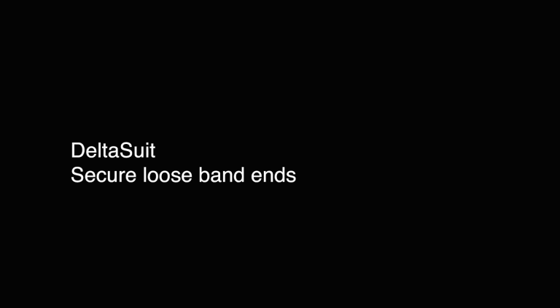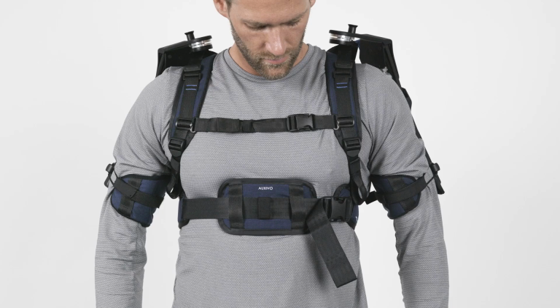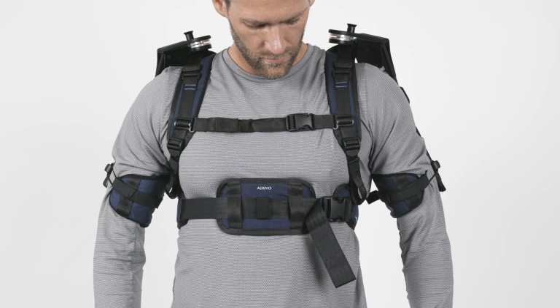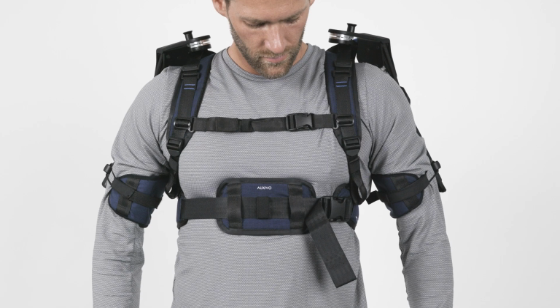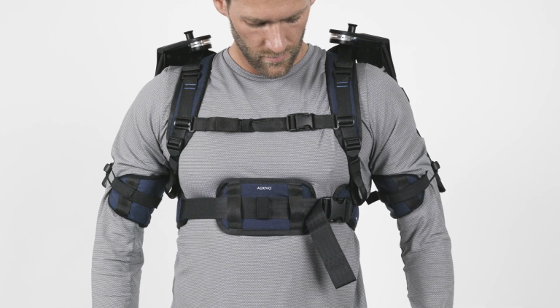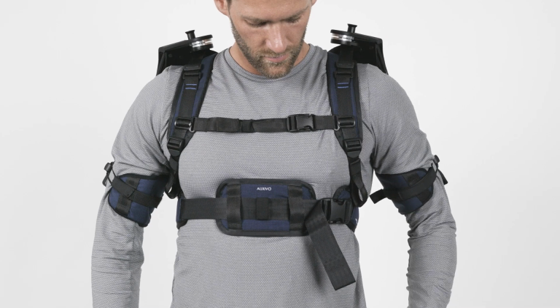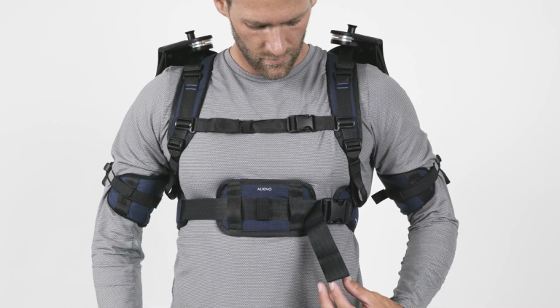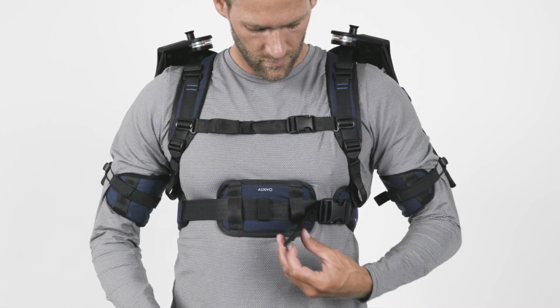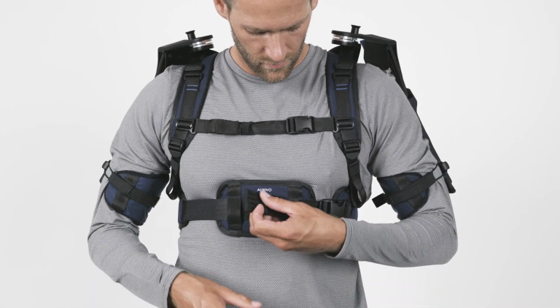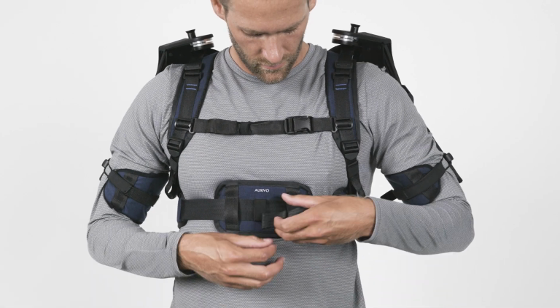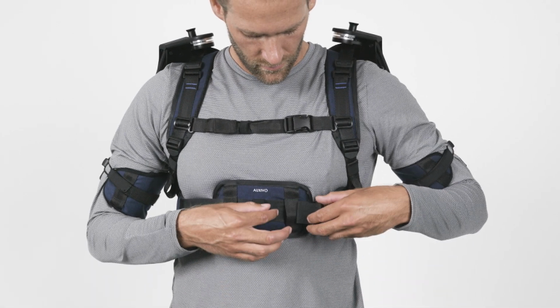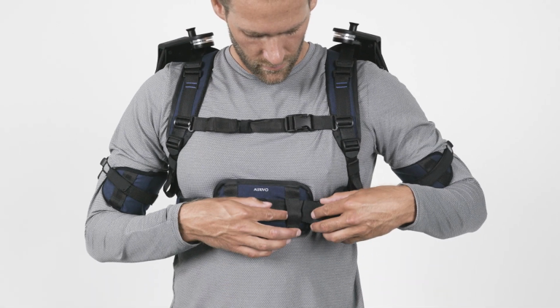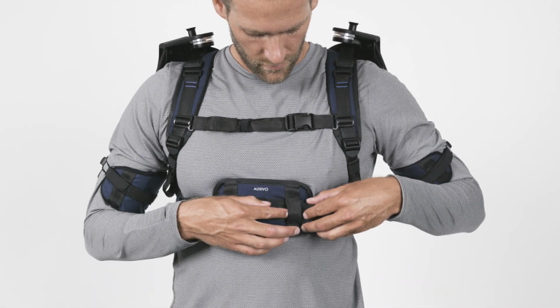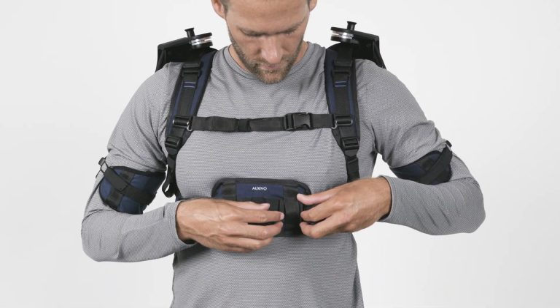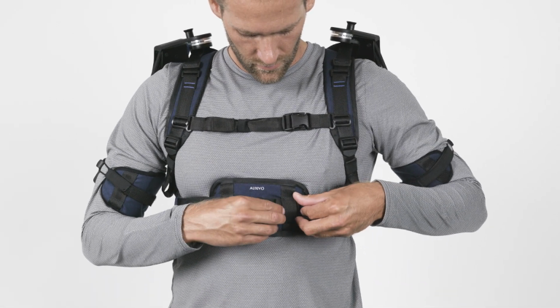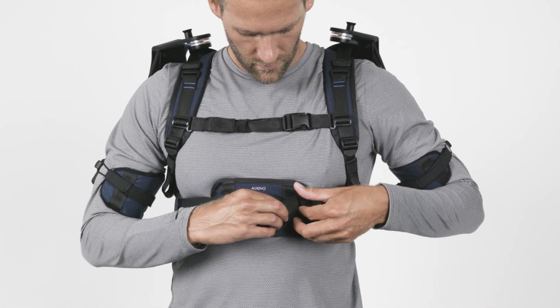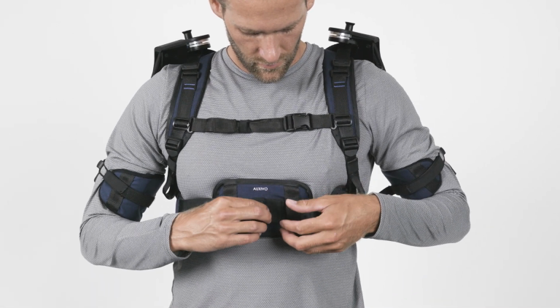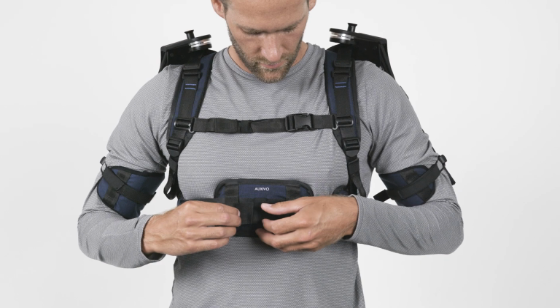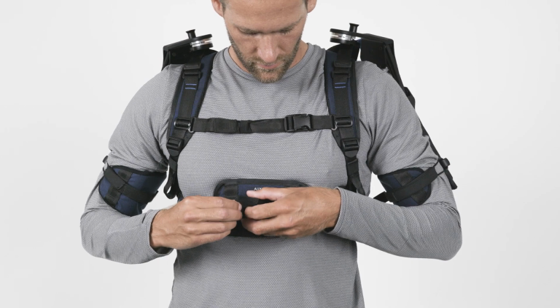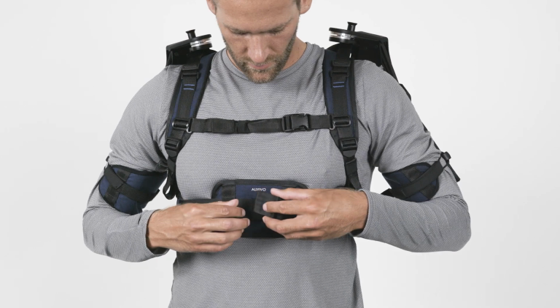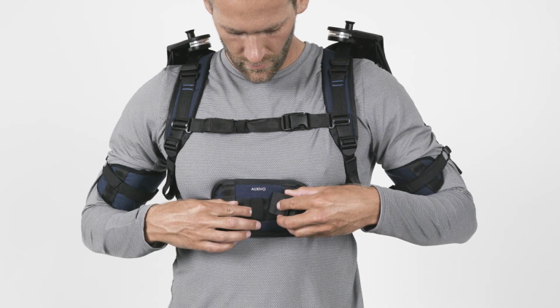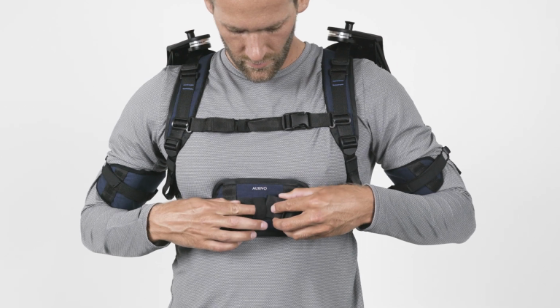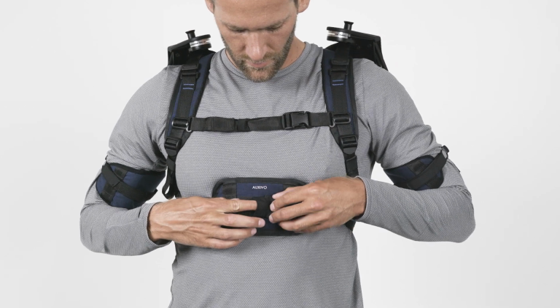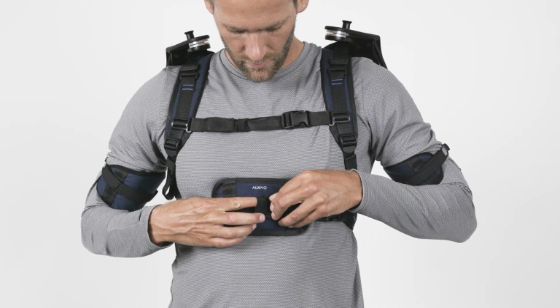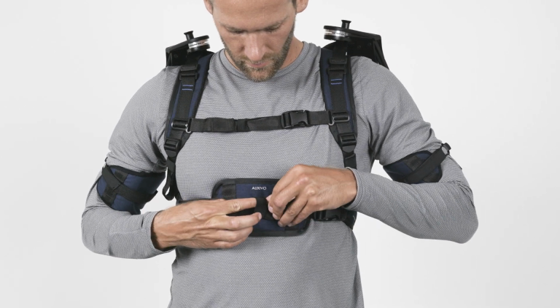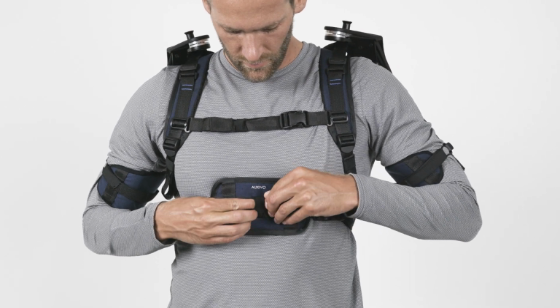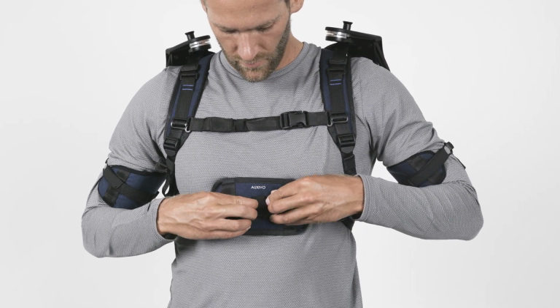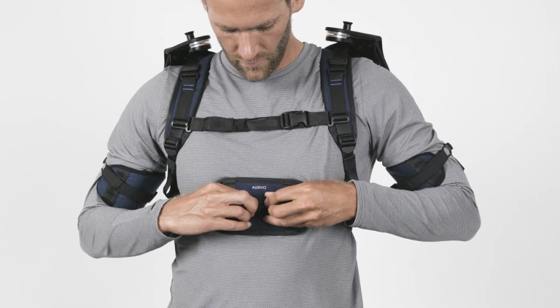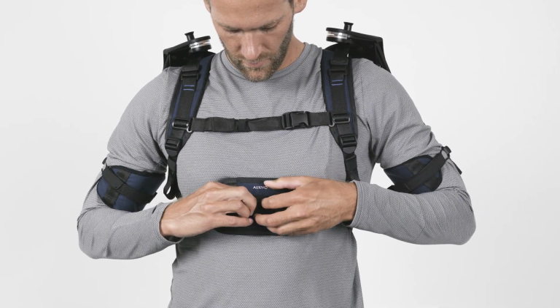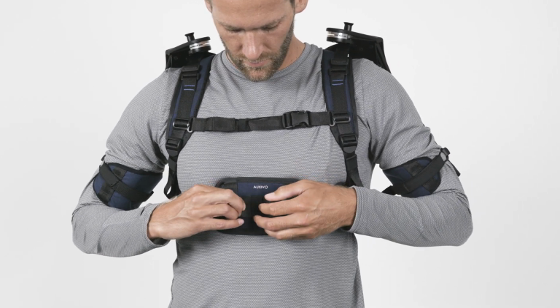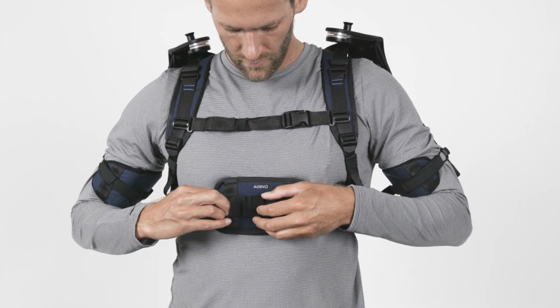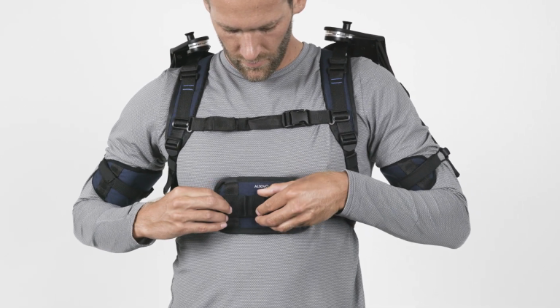Once you have adjusted all straps, secure all loose band ends with the loops provided. Otherwise, they could get stuck somewhere.